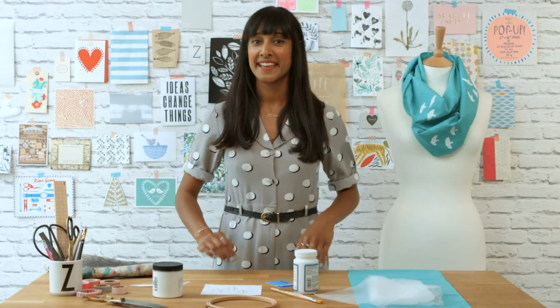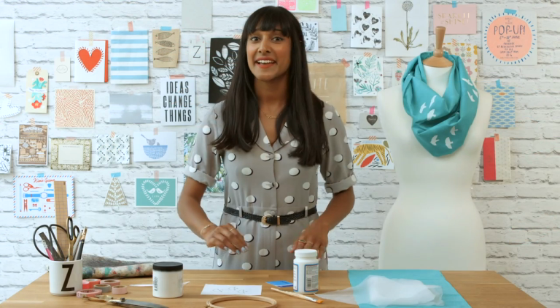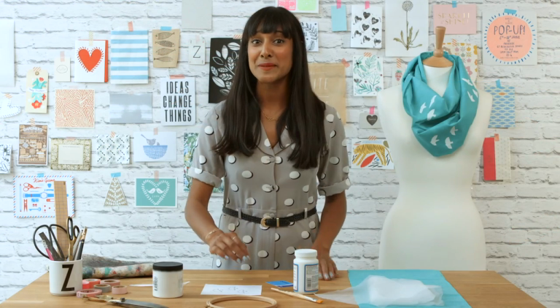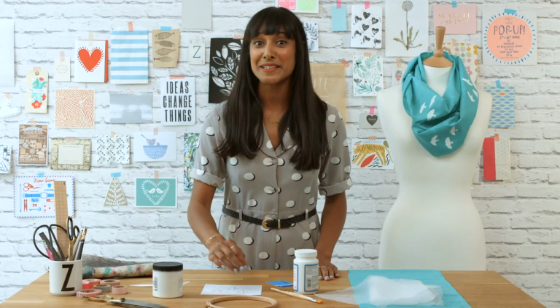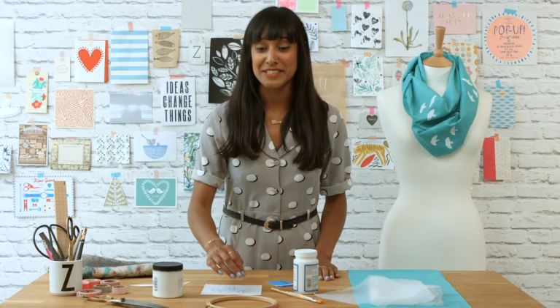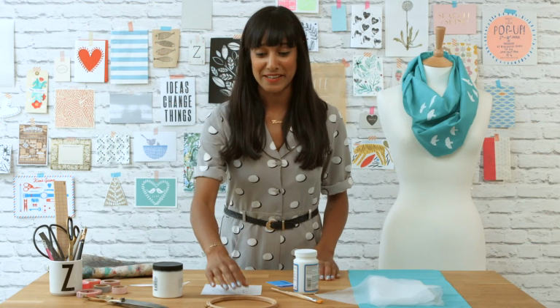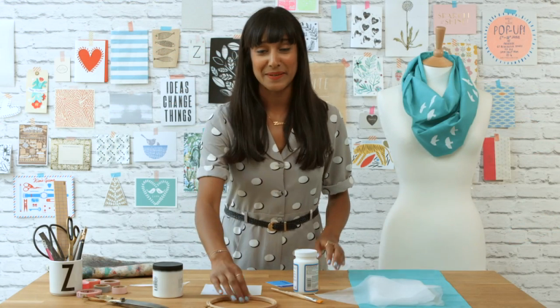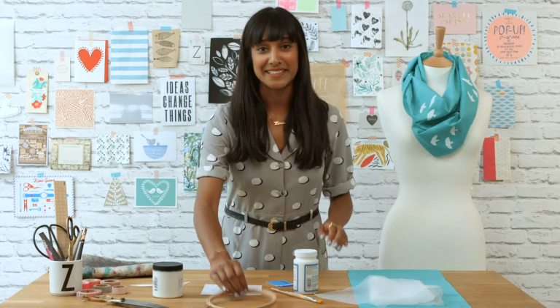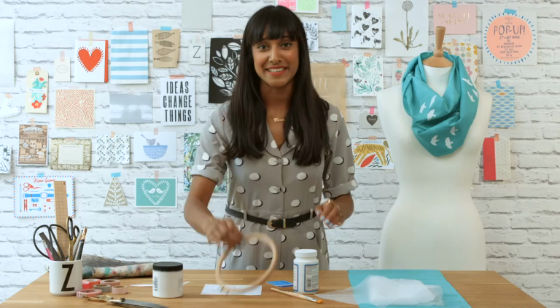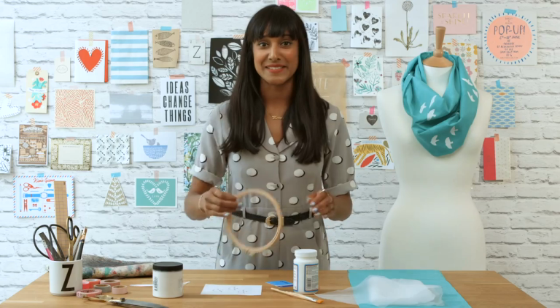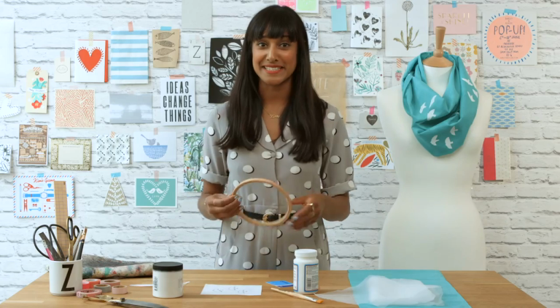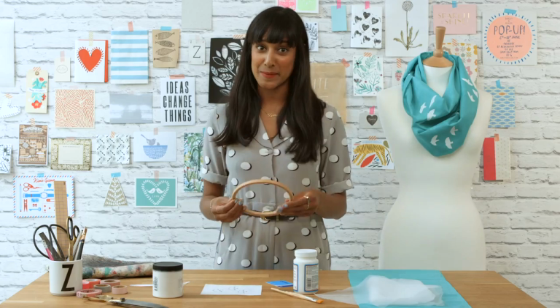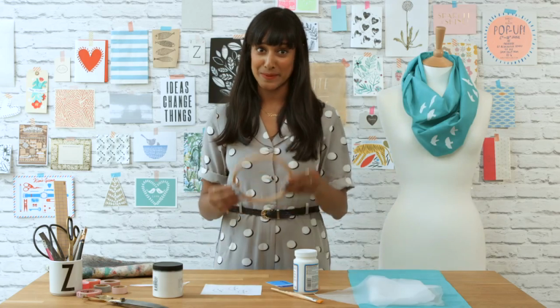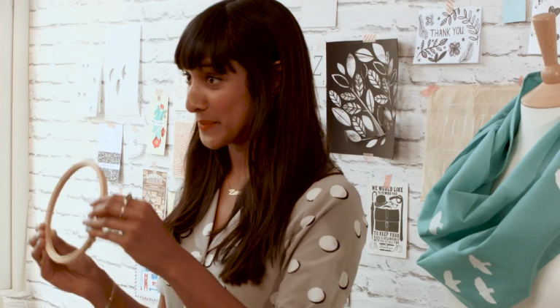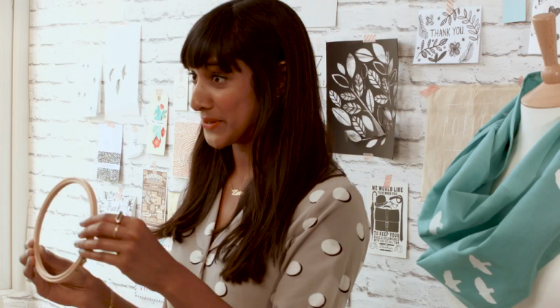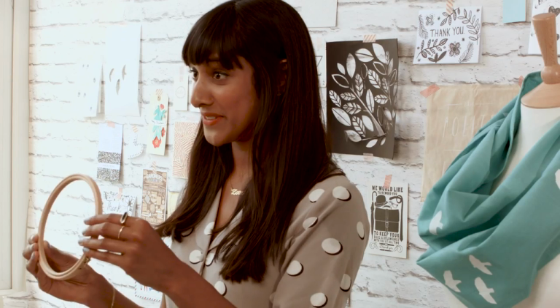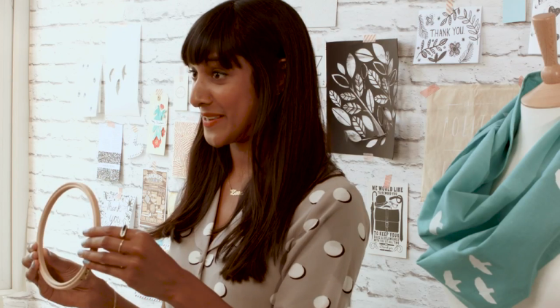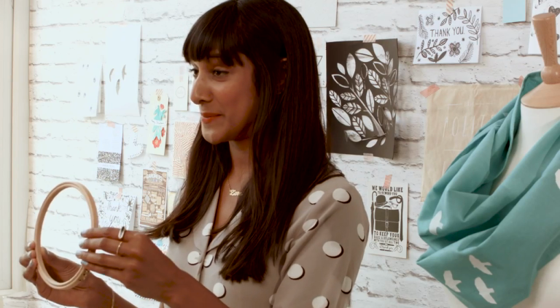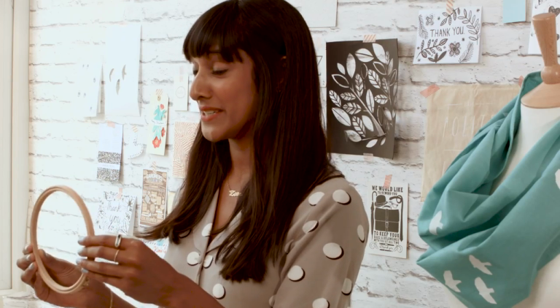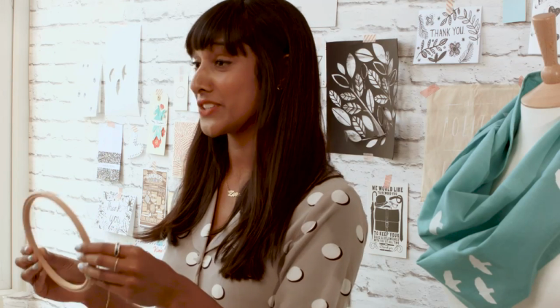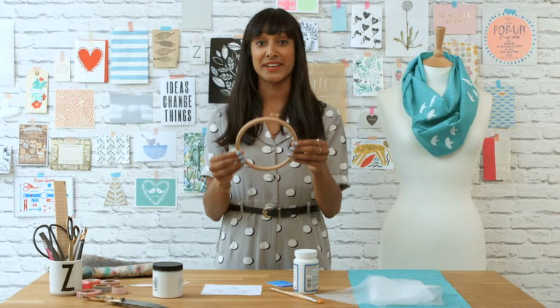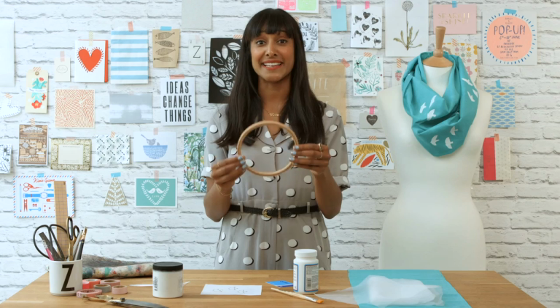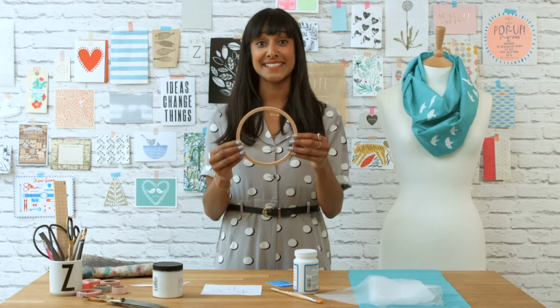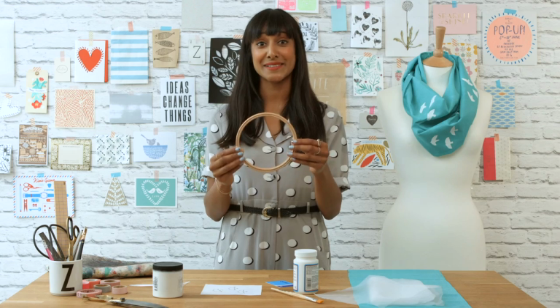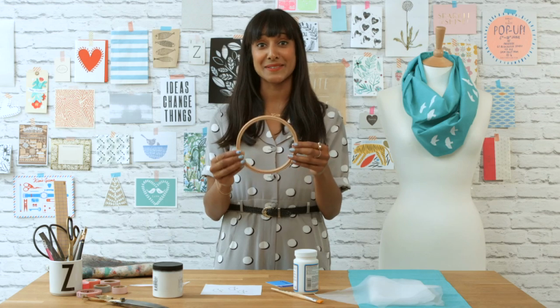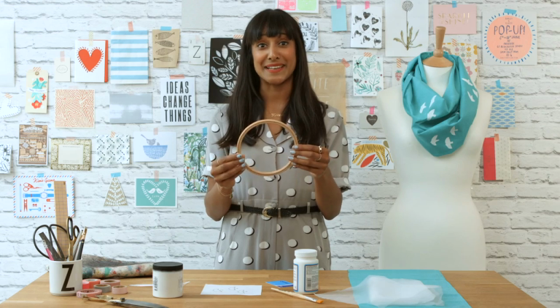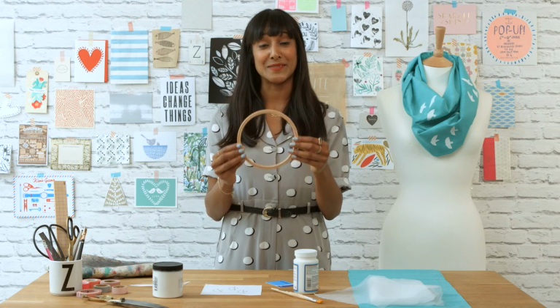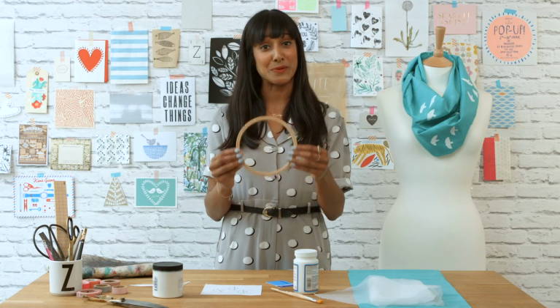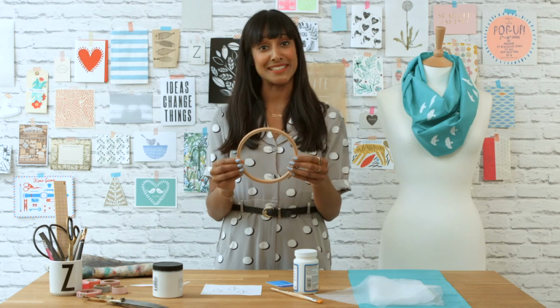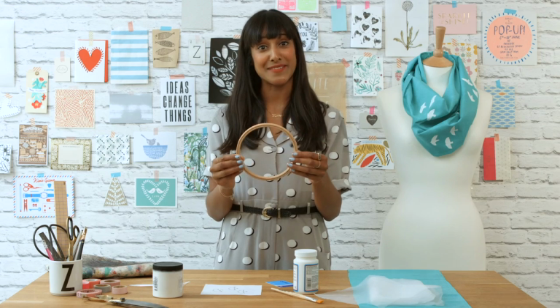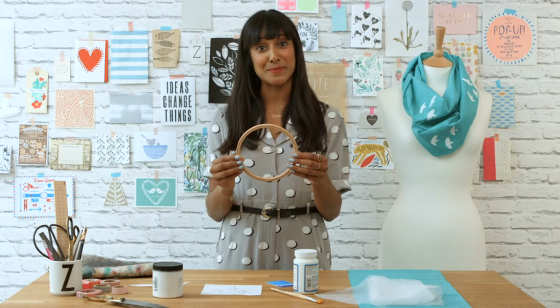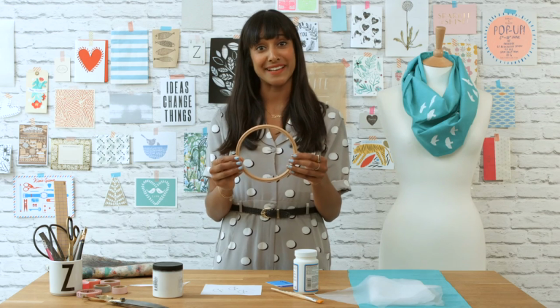I'm going to show you how to use this humble embroidery hoop to create a silk screen for printing fabric.